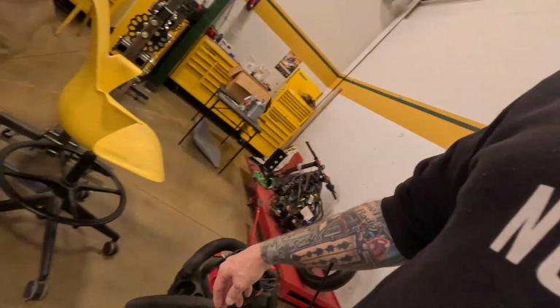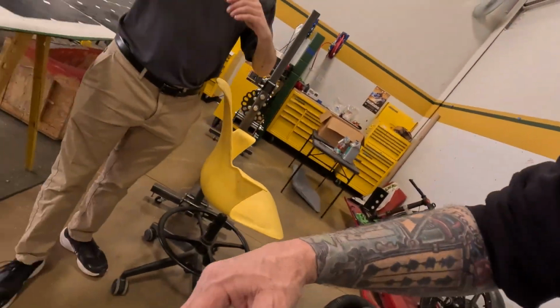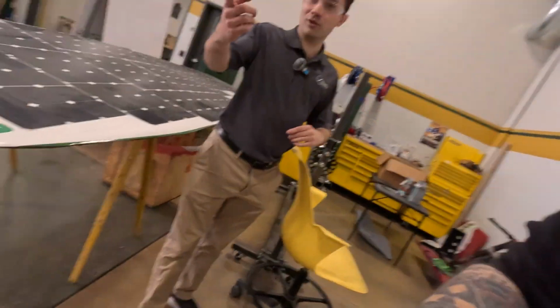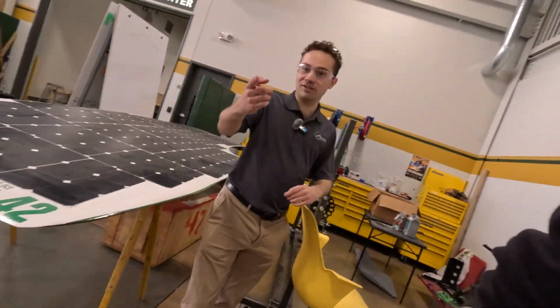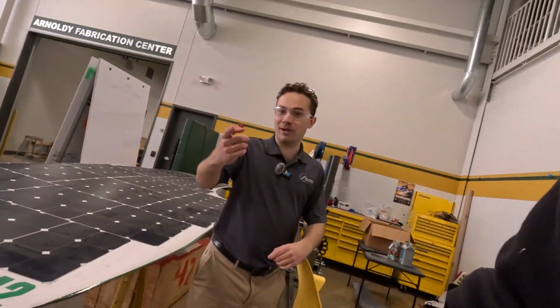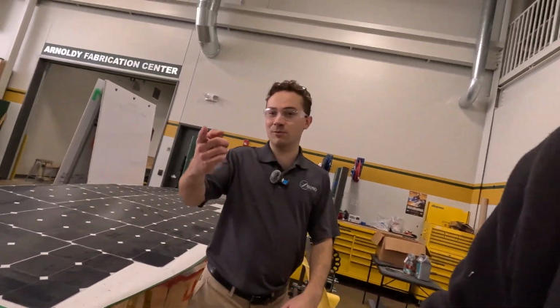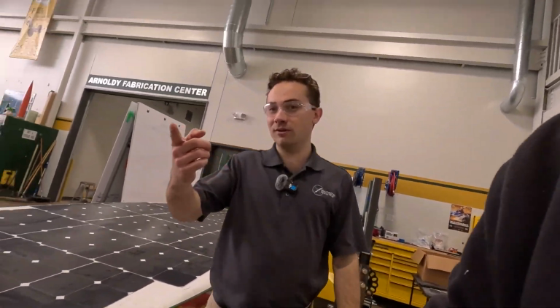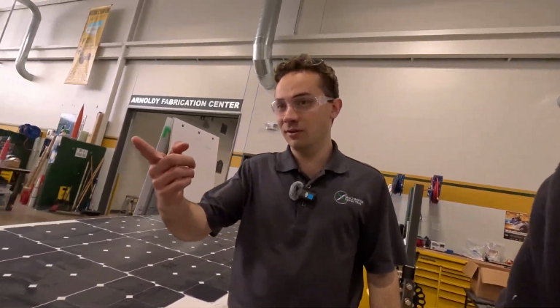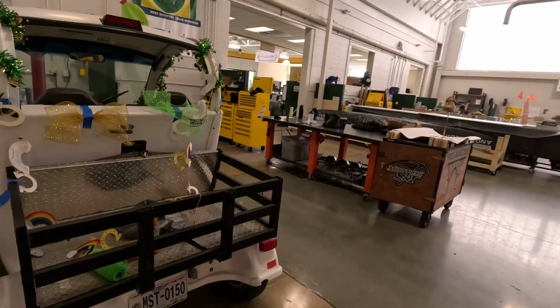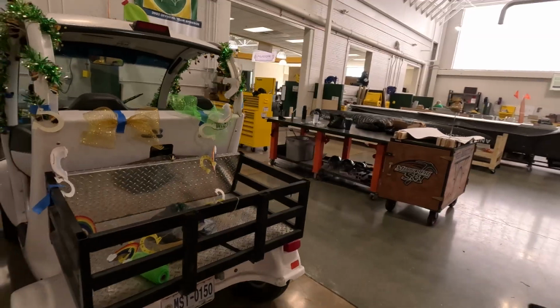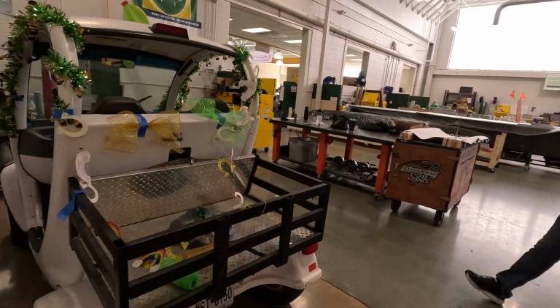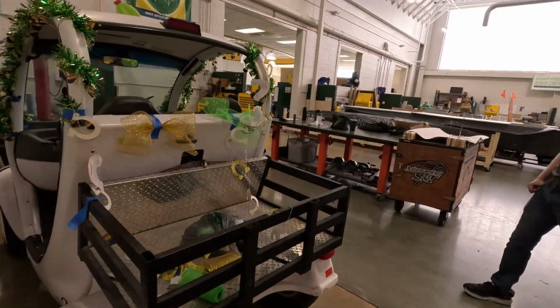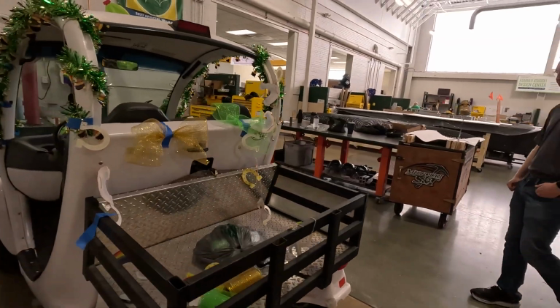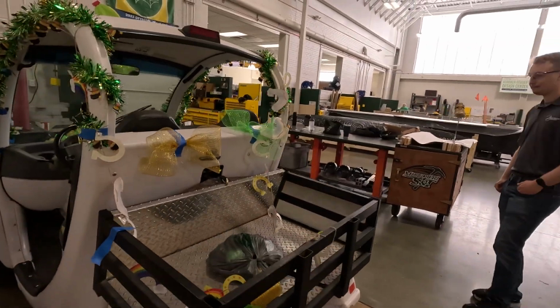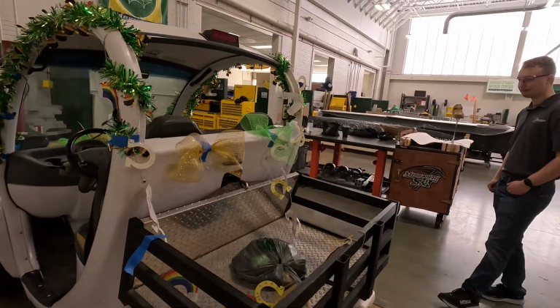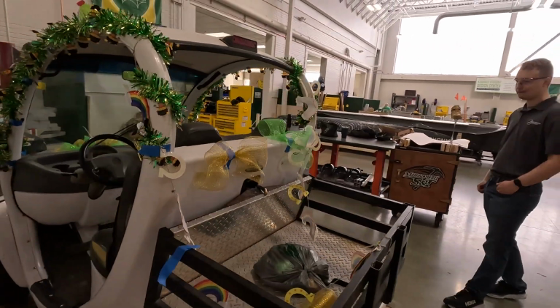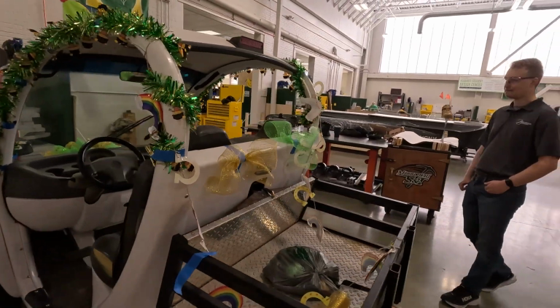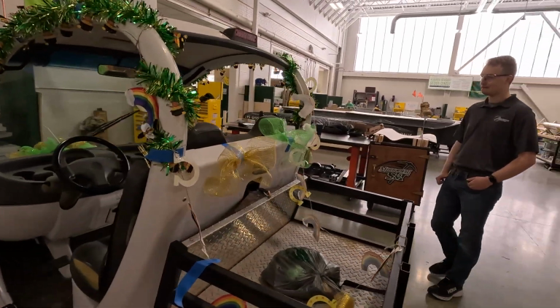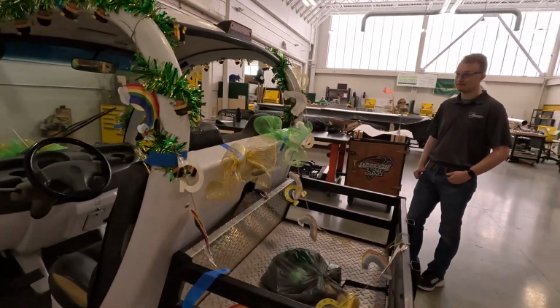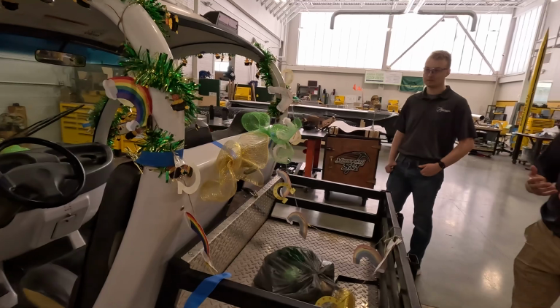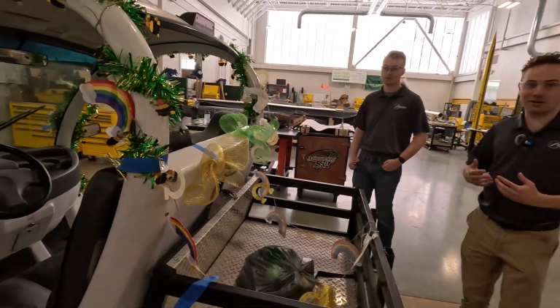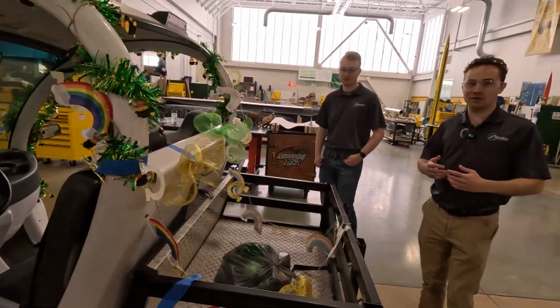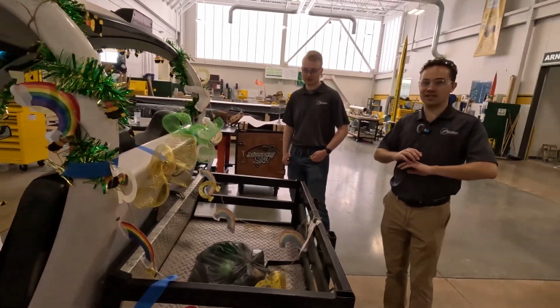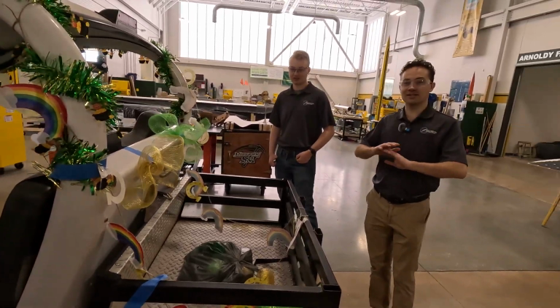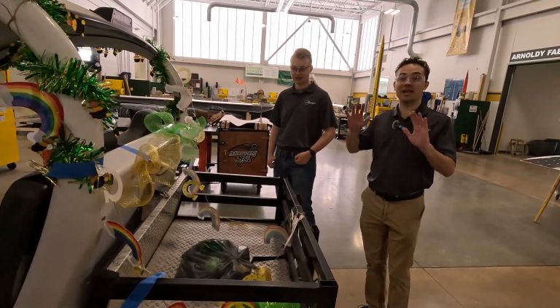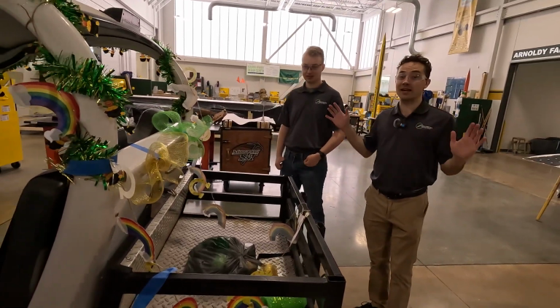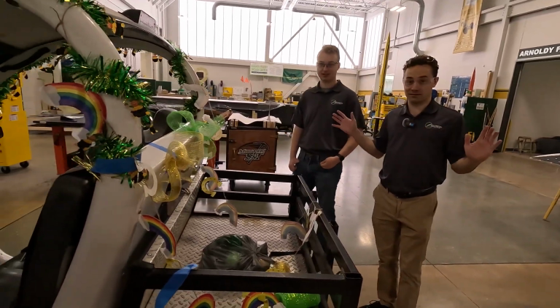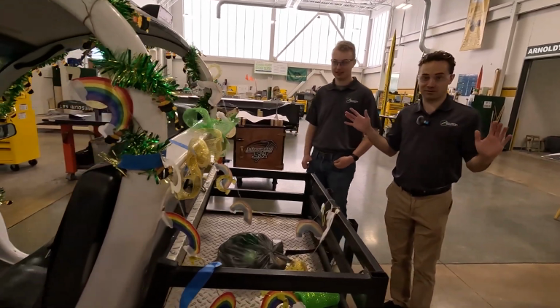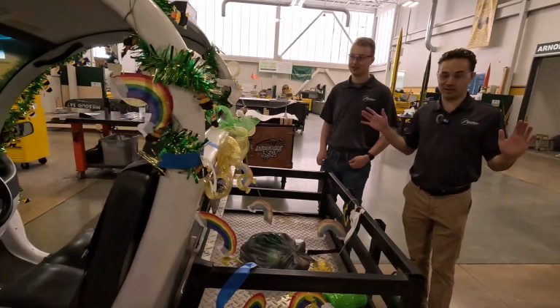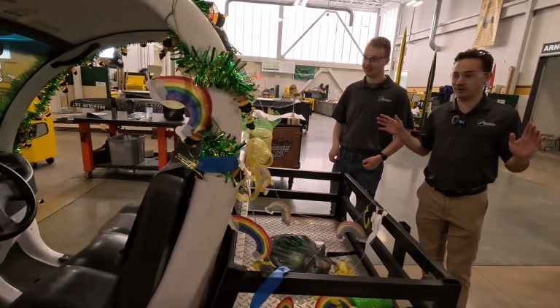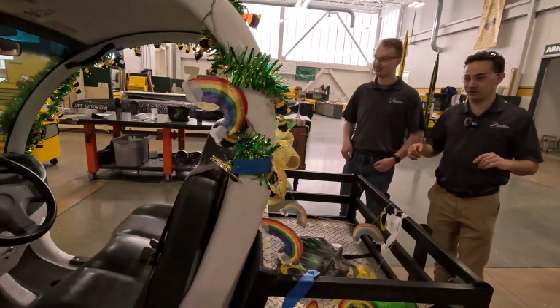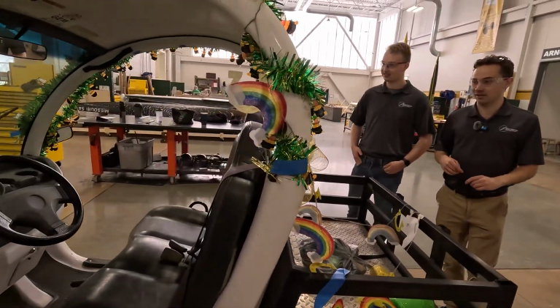Over here is our goofy St. Pat's mobile. St. Patrick is the patron saint of engineers, so our town goes insane during St. Patrick's Day.